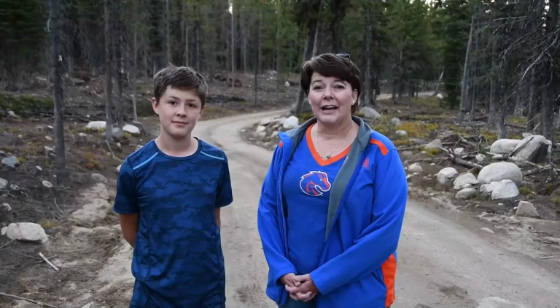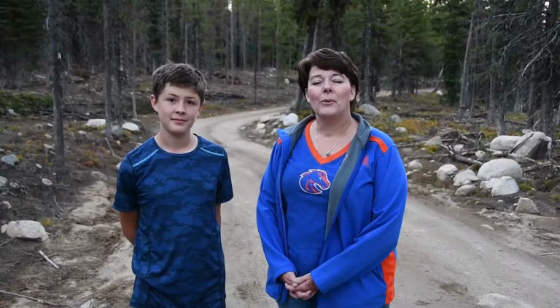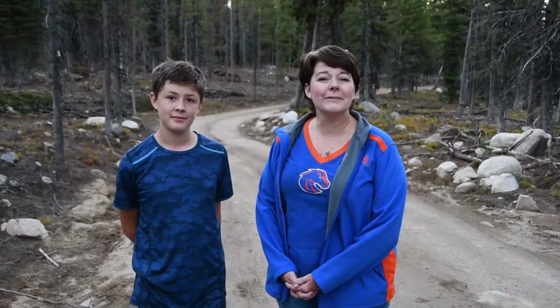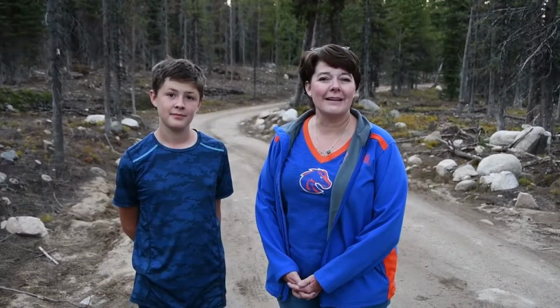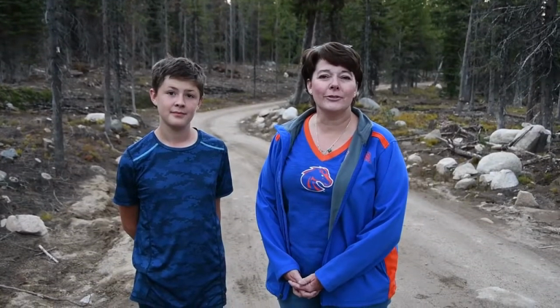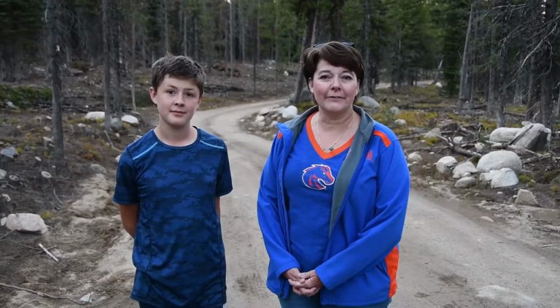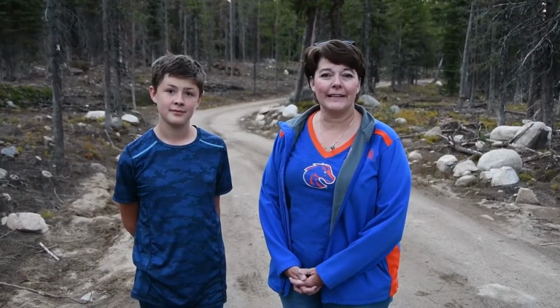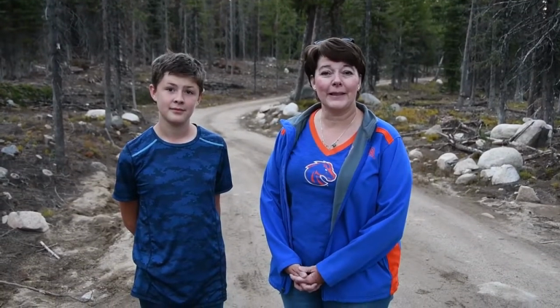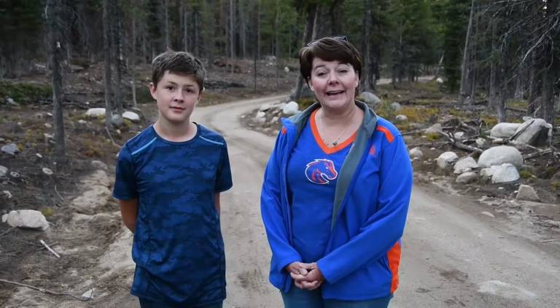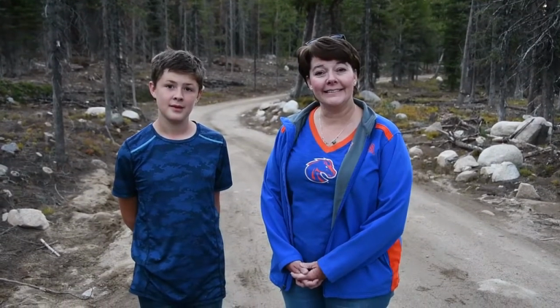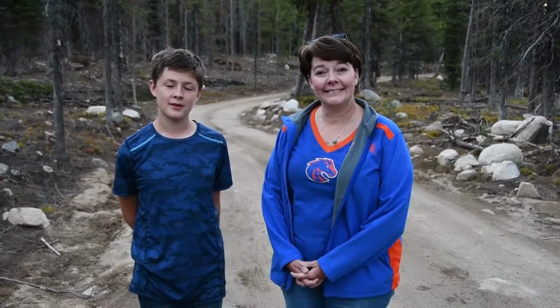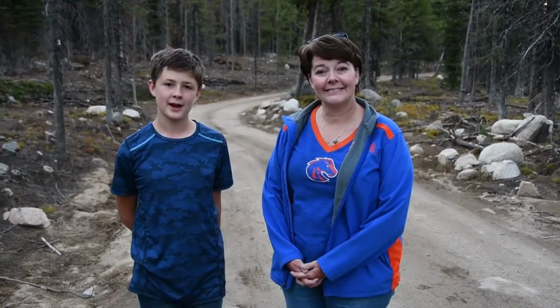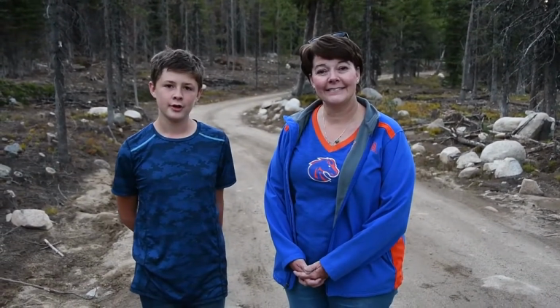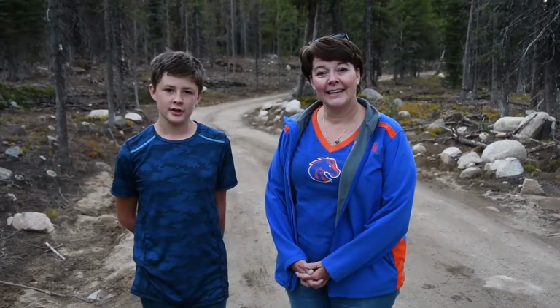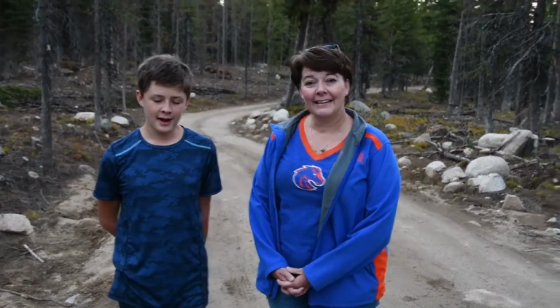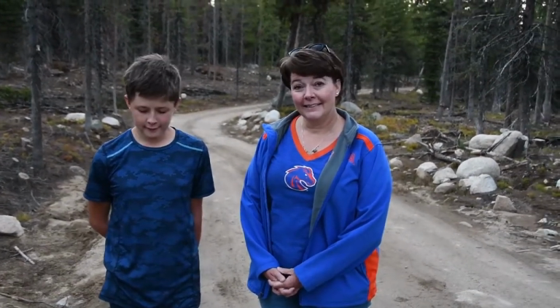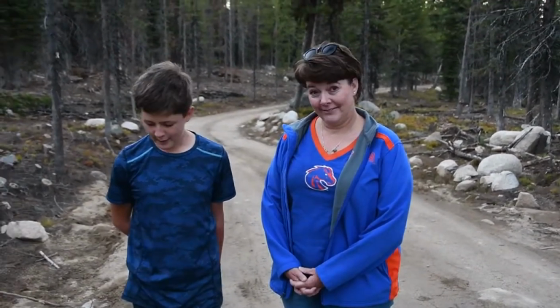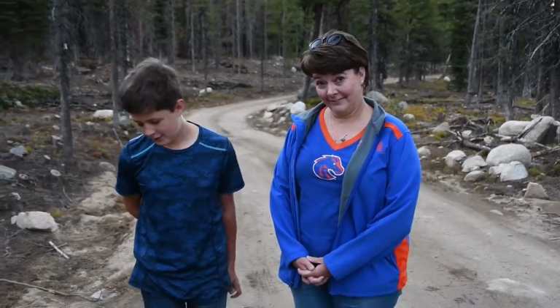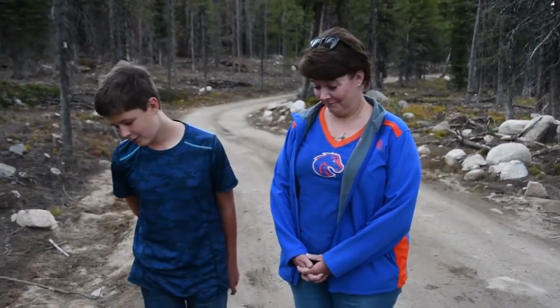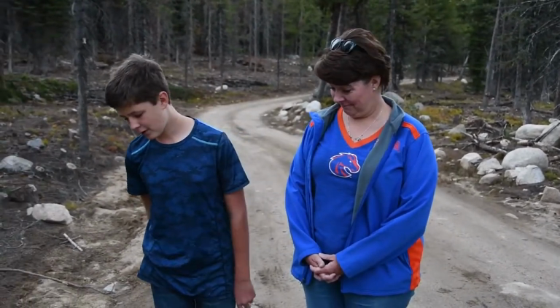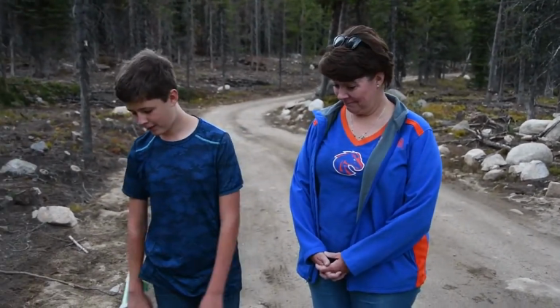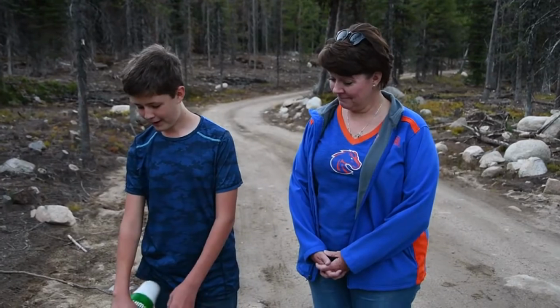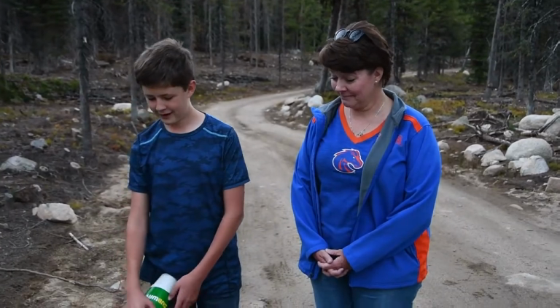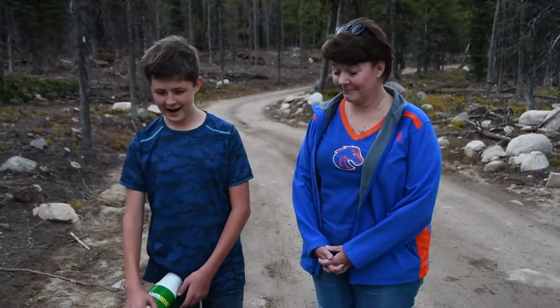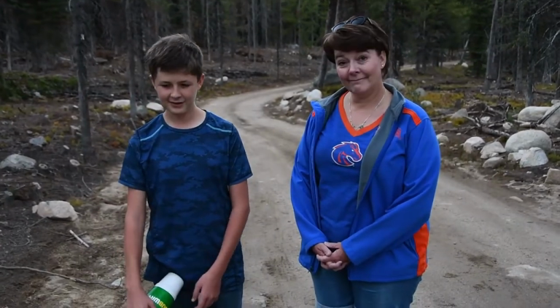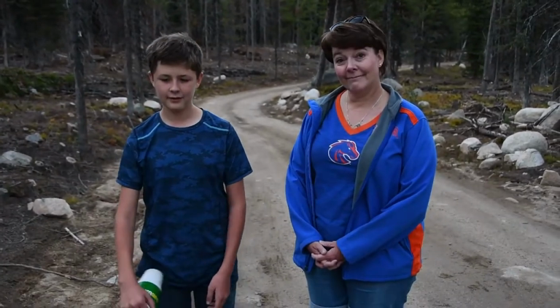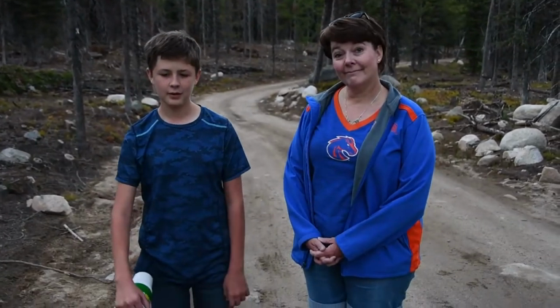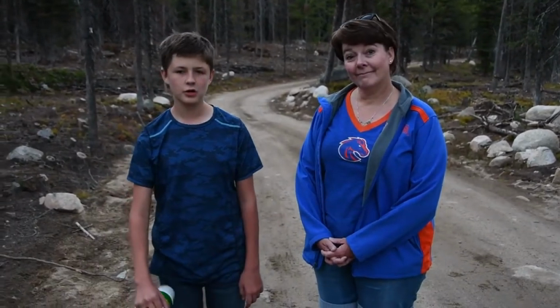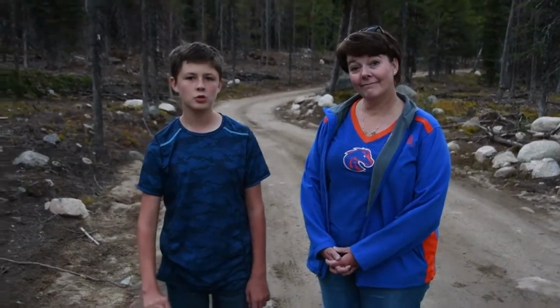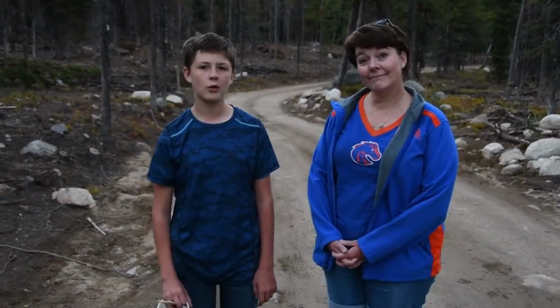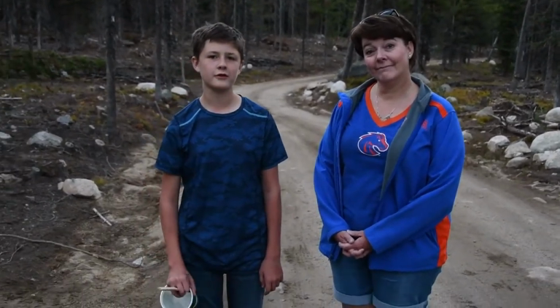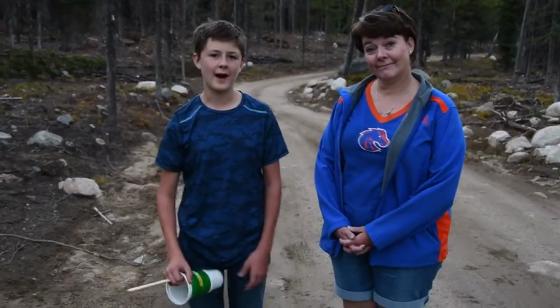Welcome to Animal Tracking for Kids with Aon and Ryan. Today we found we're going to make a plaster cast of some new wolf tracks.